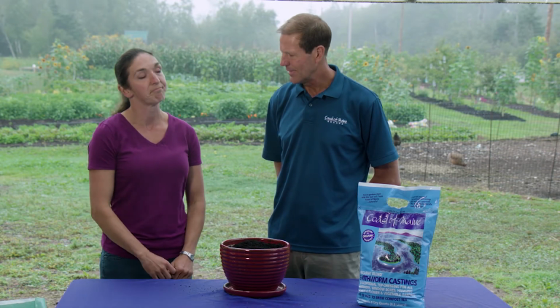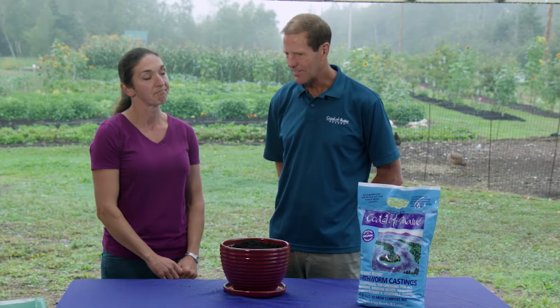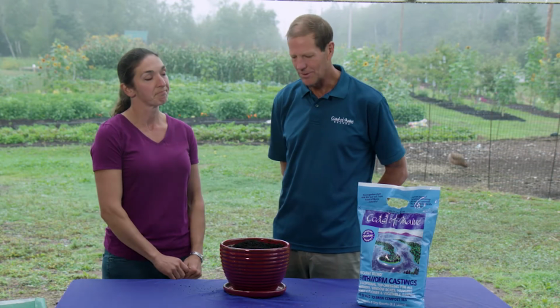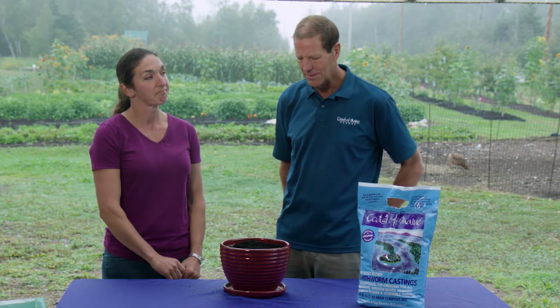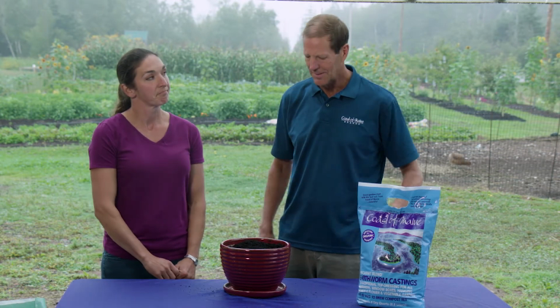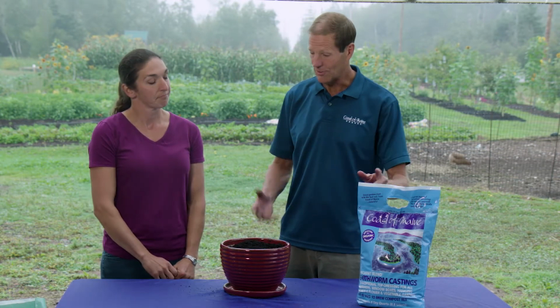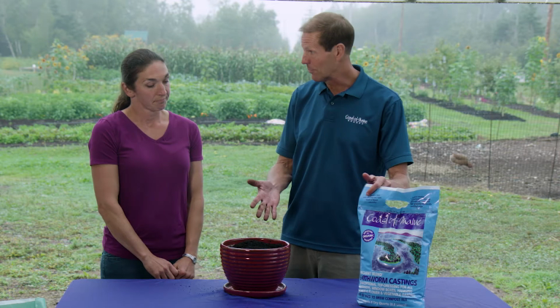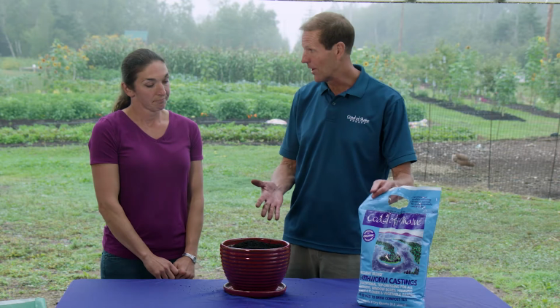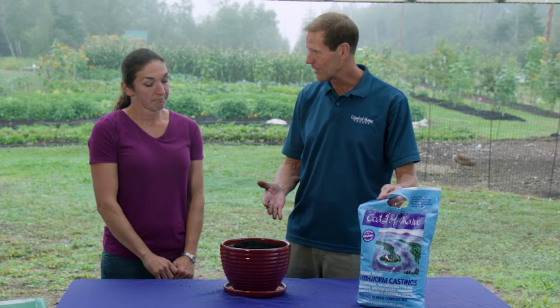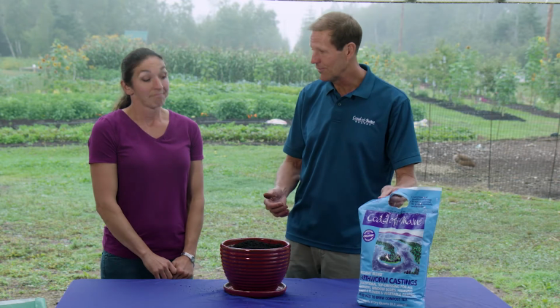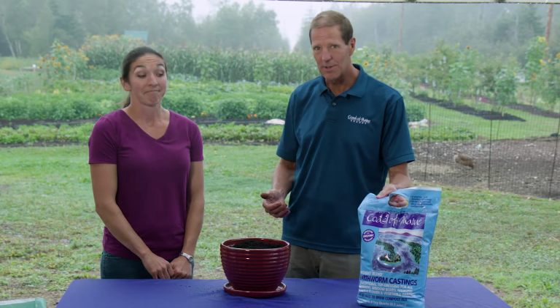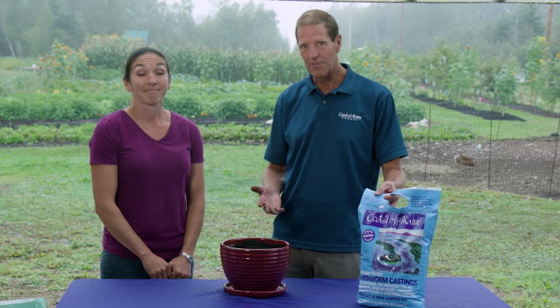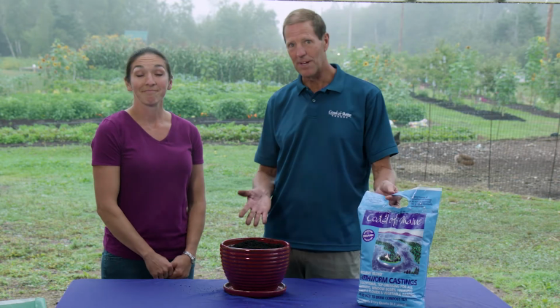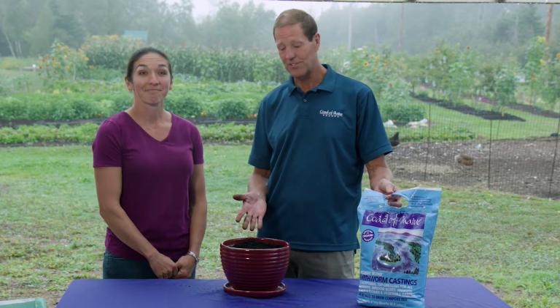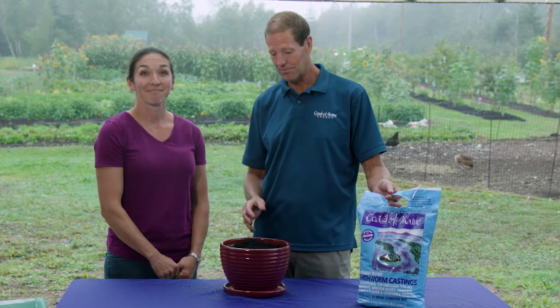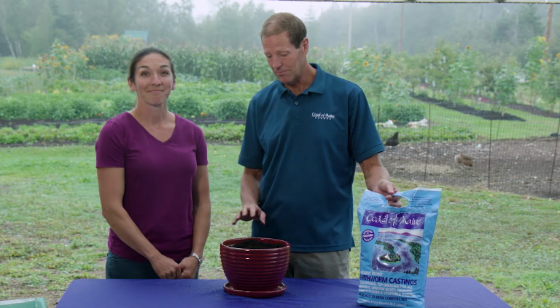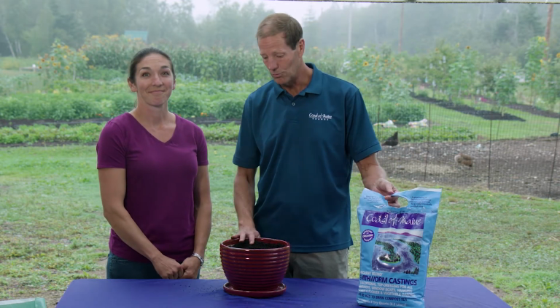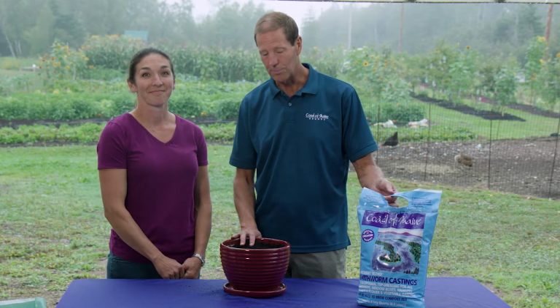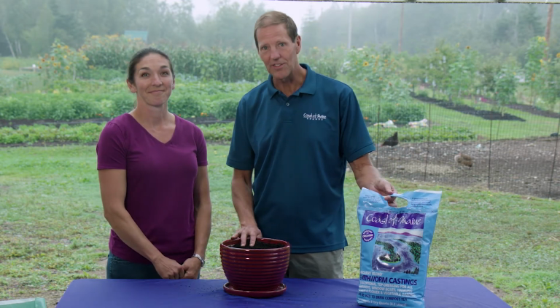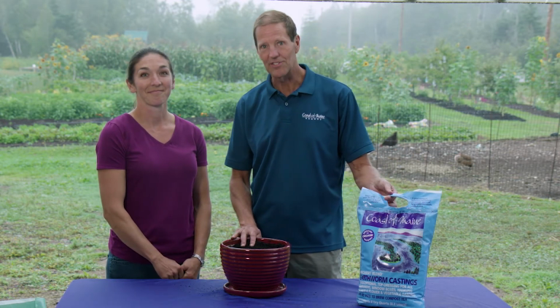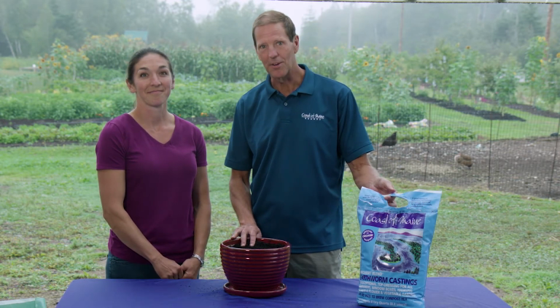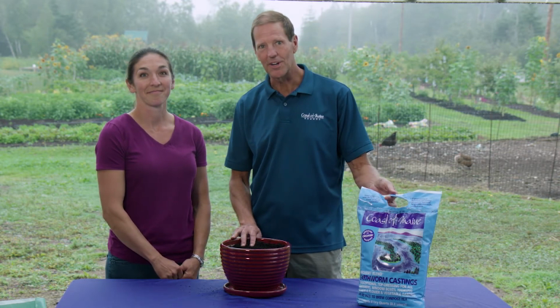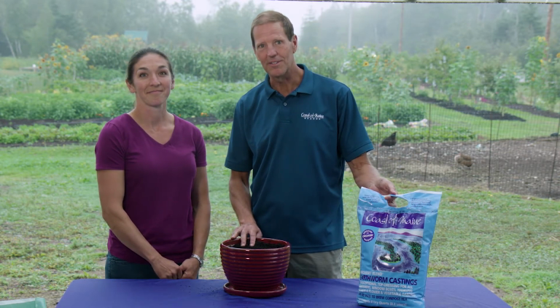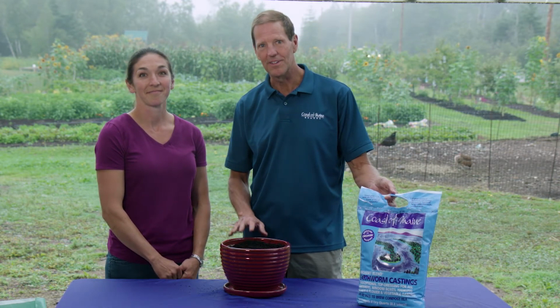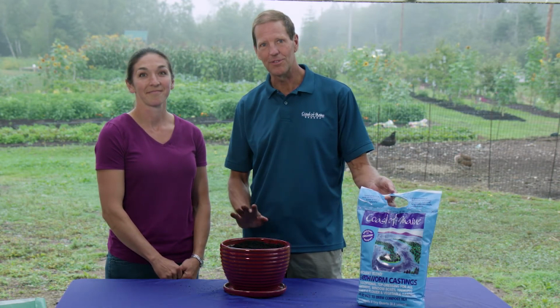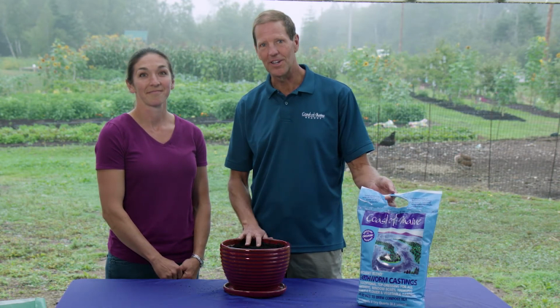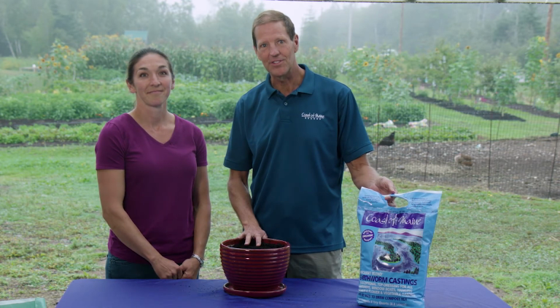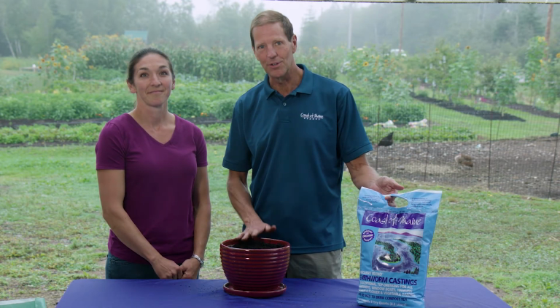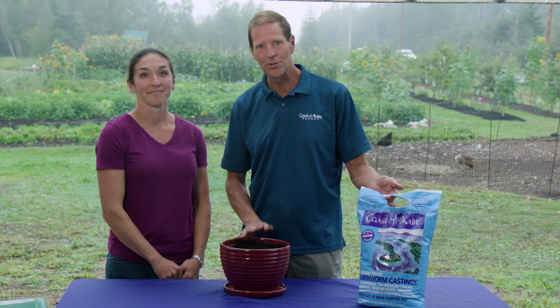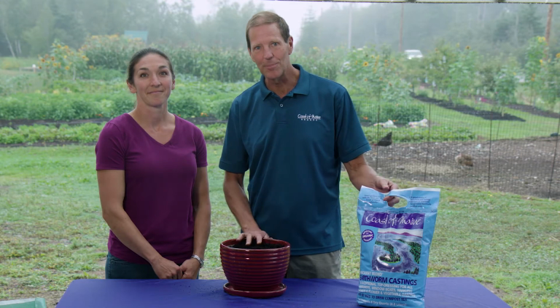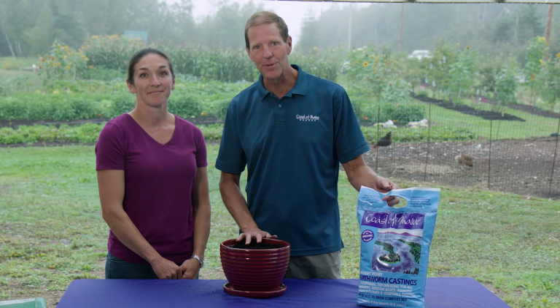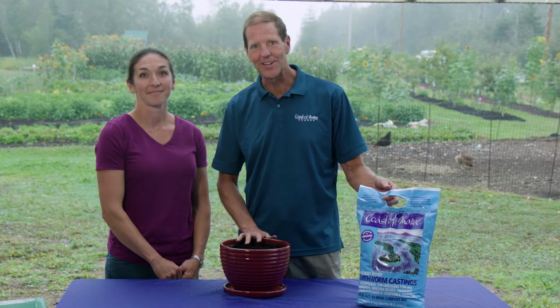It's a great product. We feel we have the best worm castings out on the market, and you can find these at your local independent retailer.